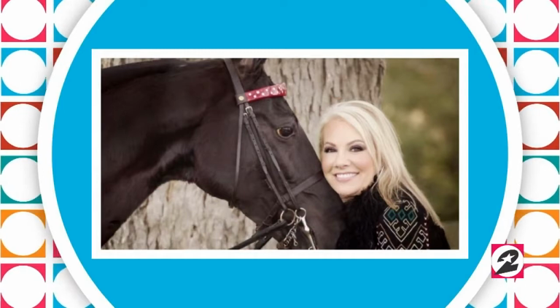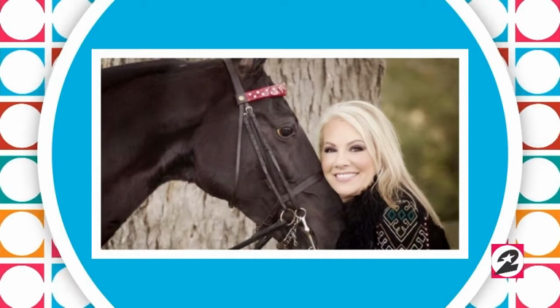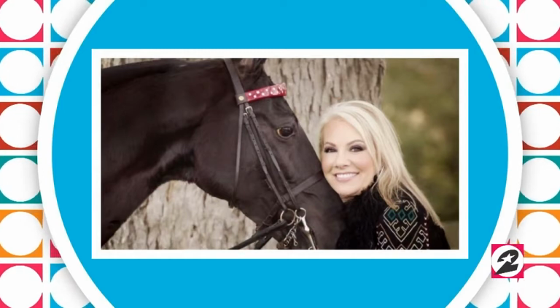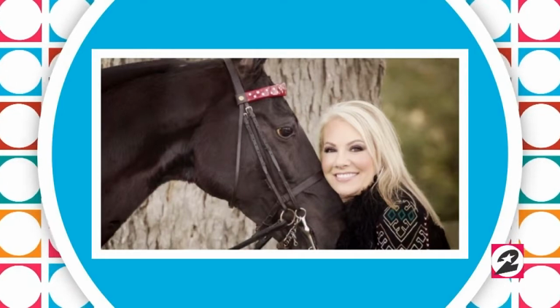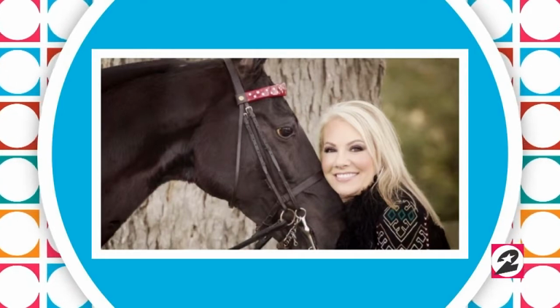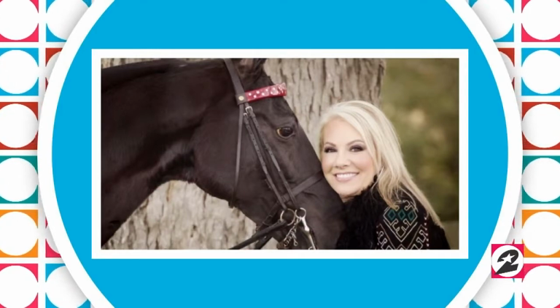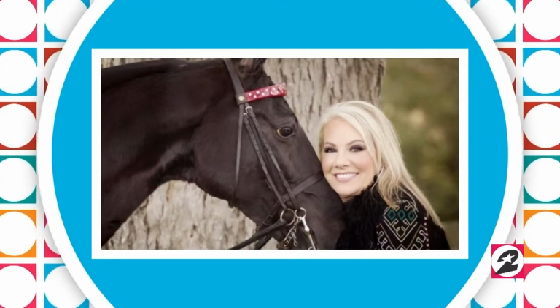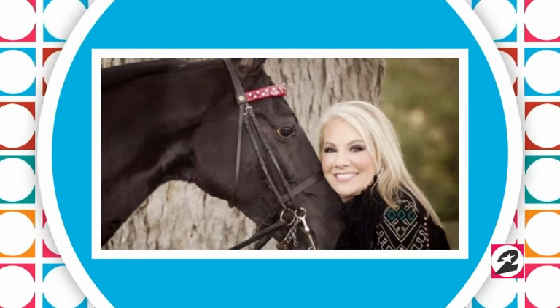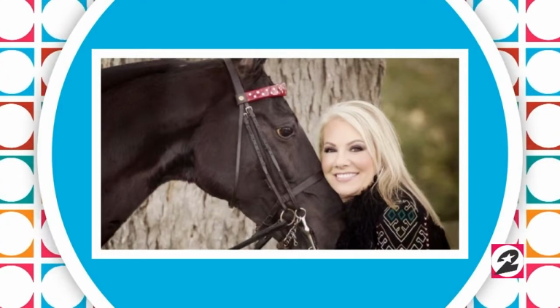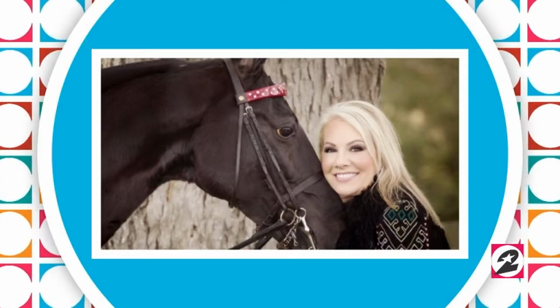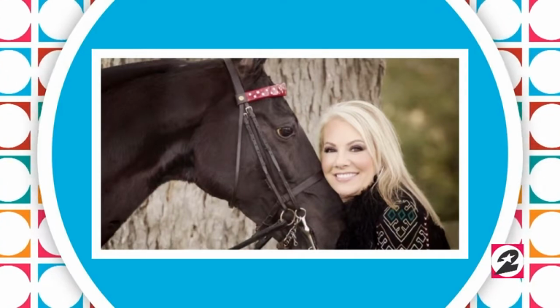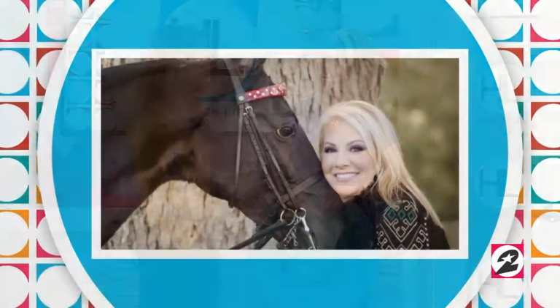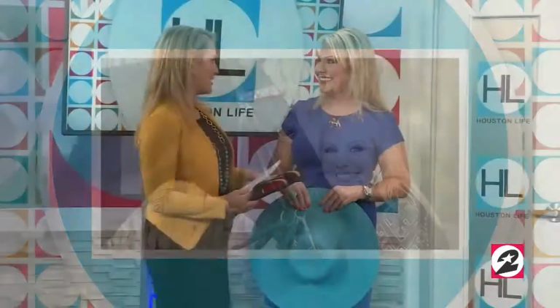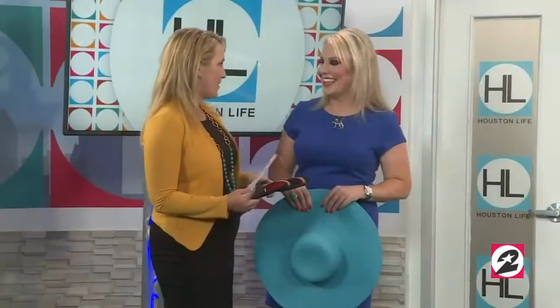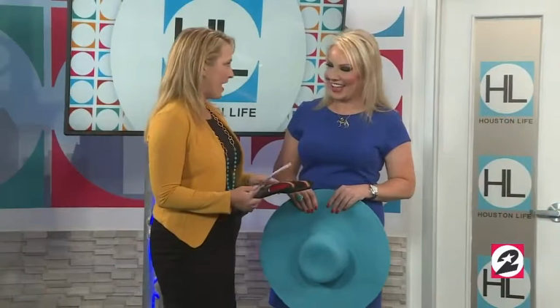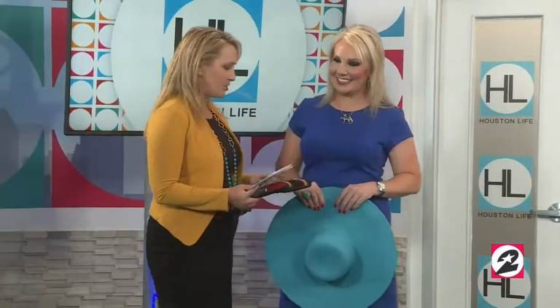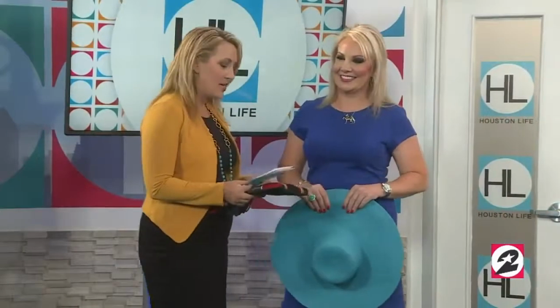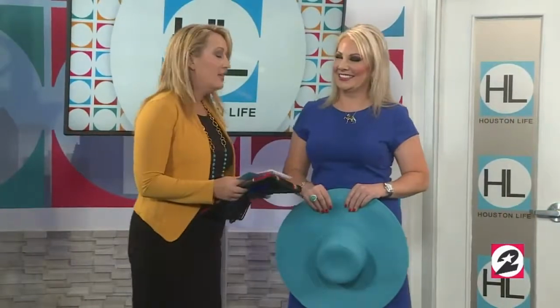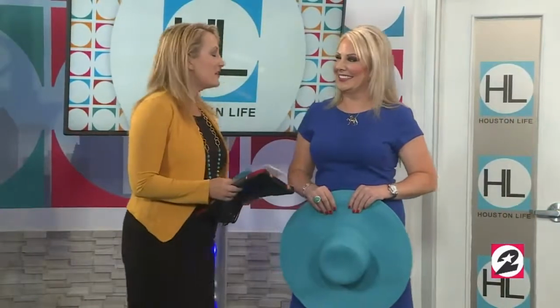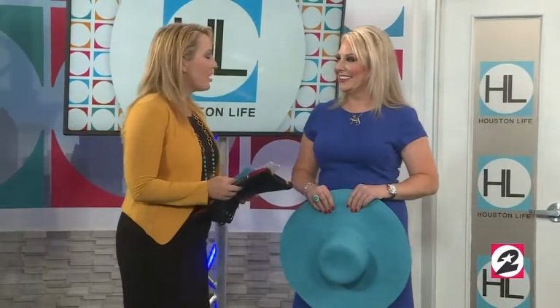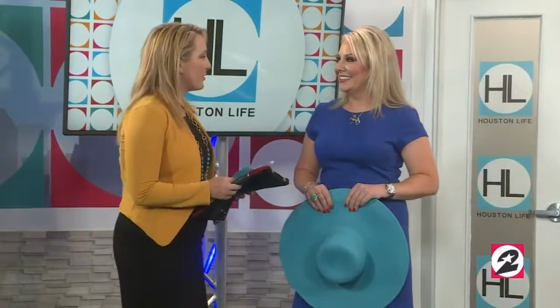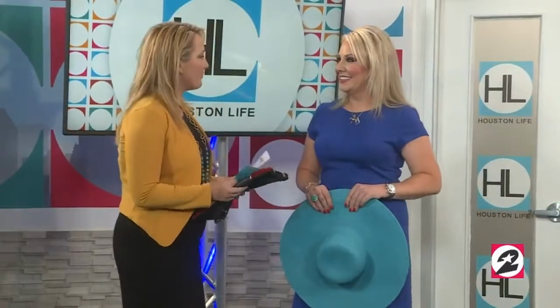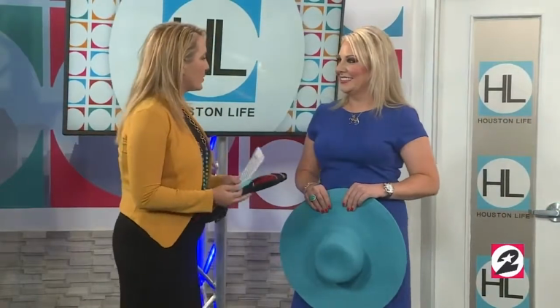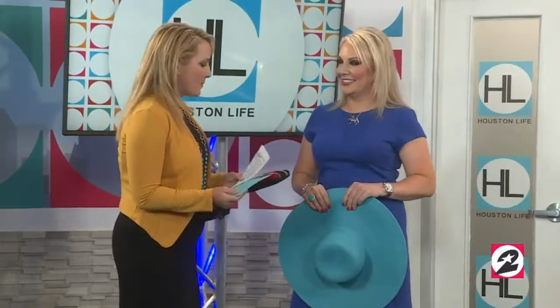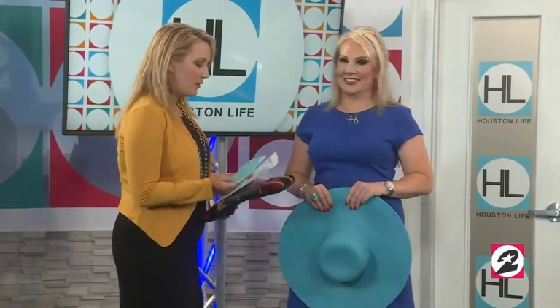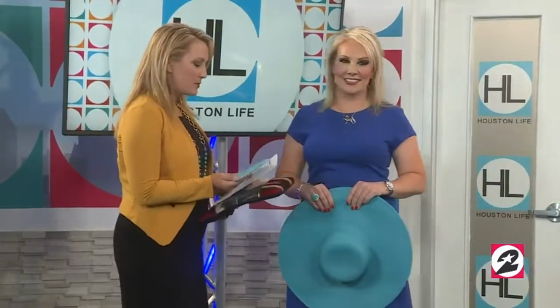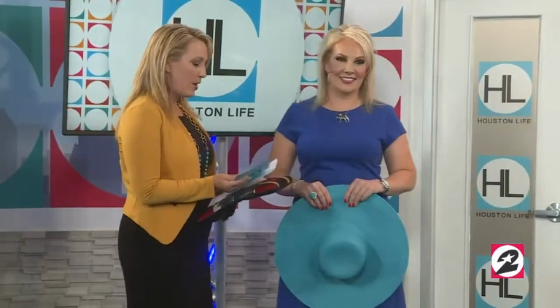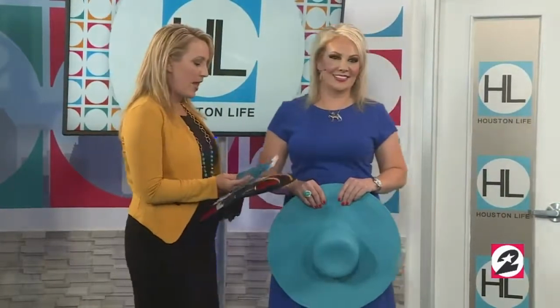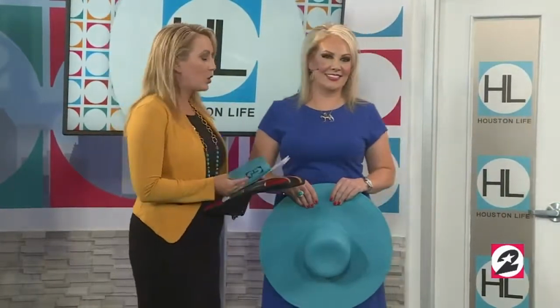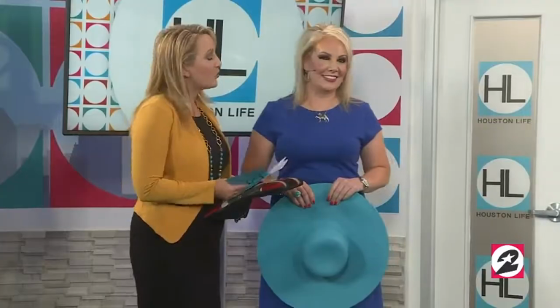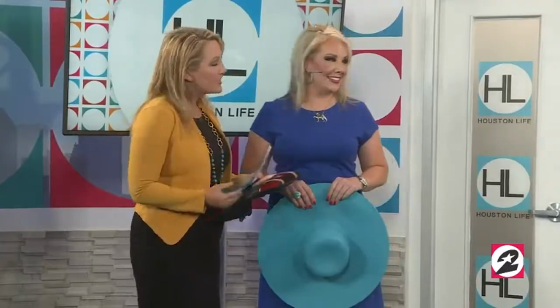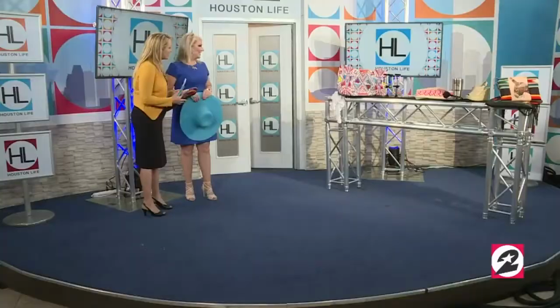Let's jump in and spring into summer fashion. Let's start with our first model — let's bring out Christy.